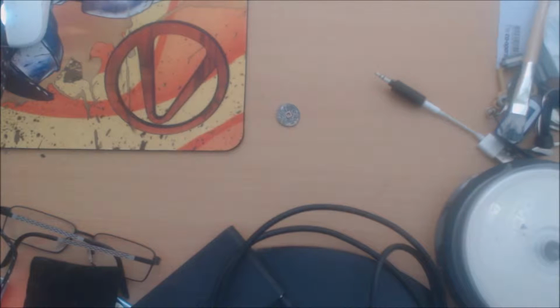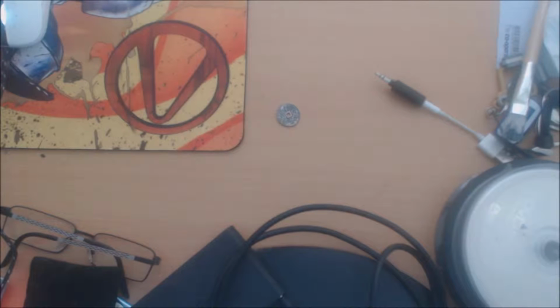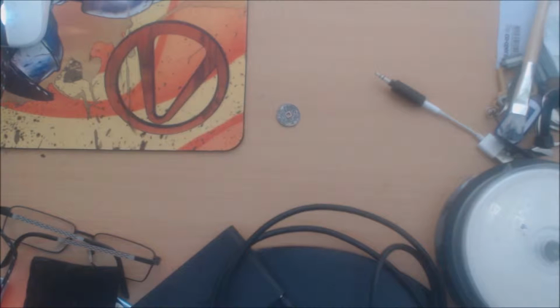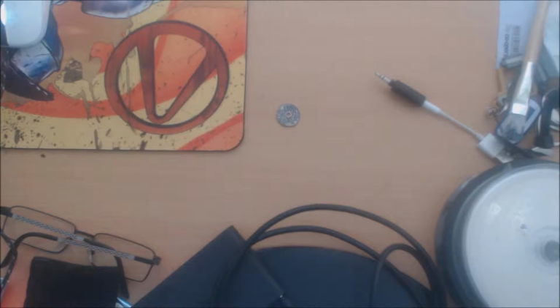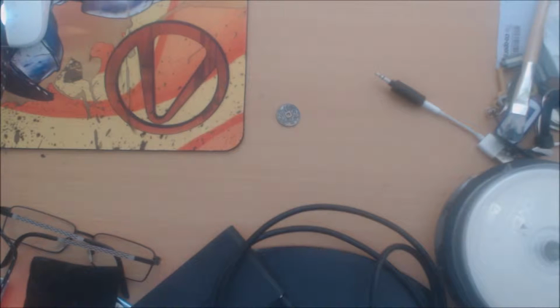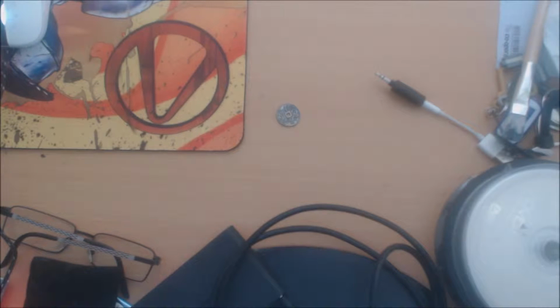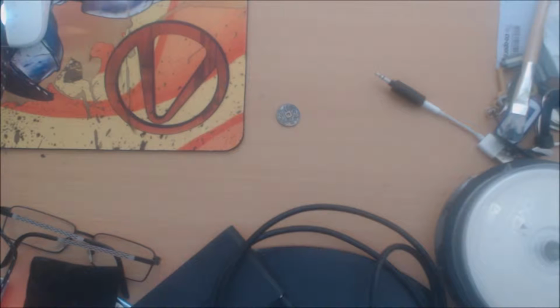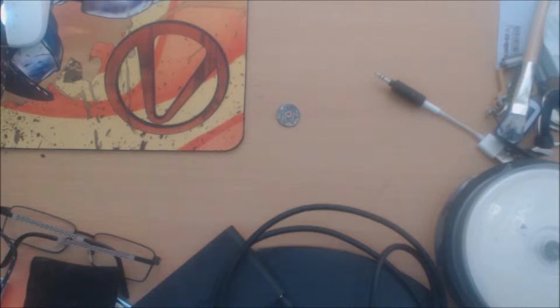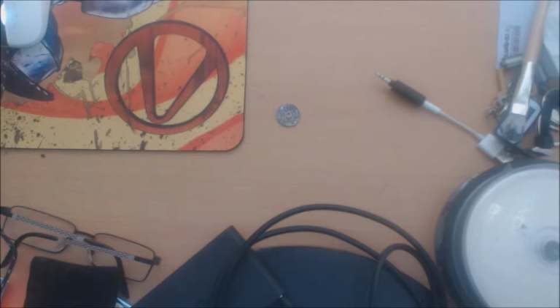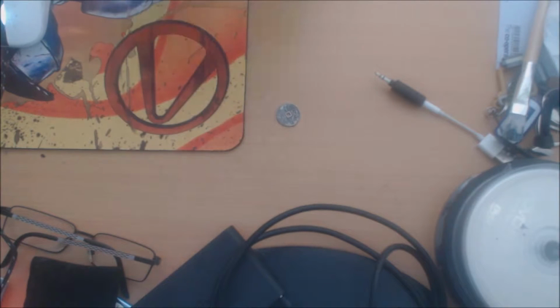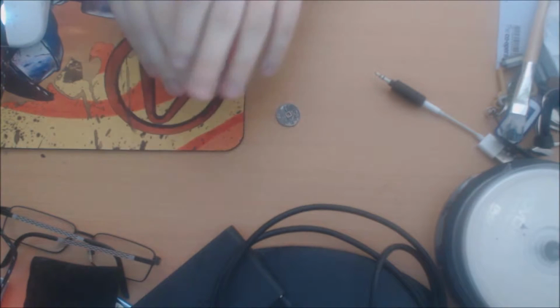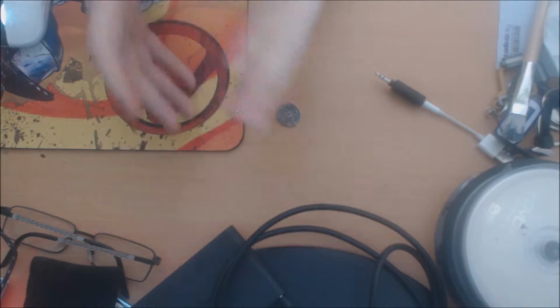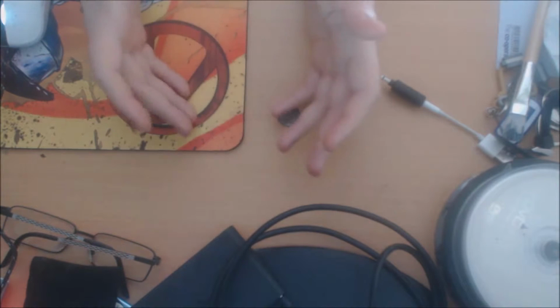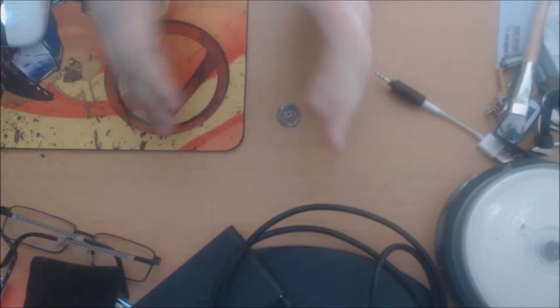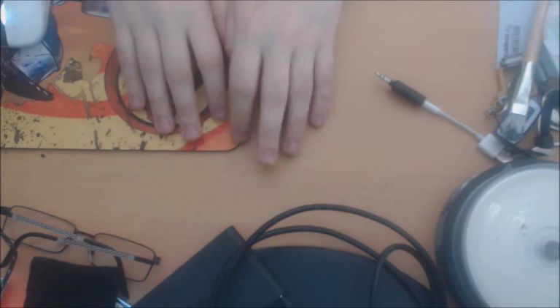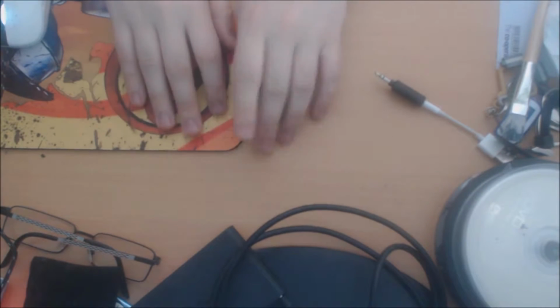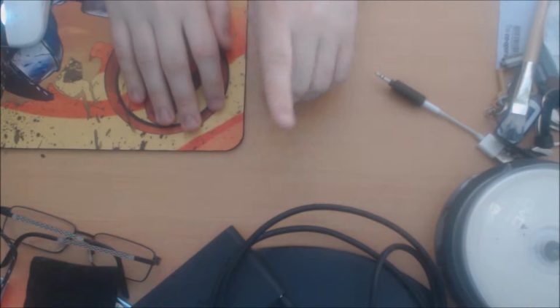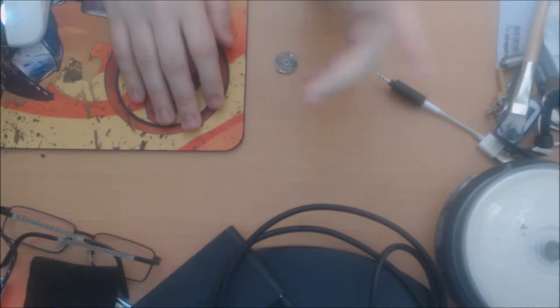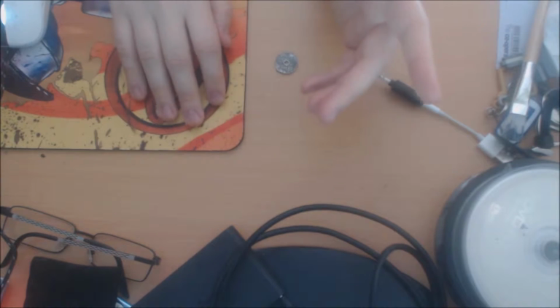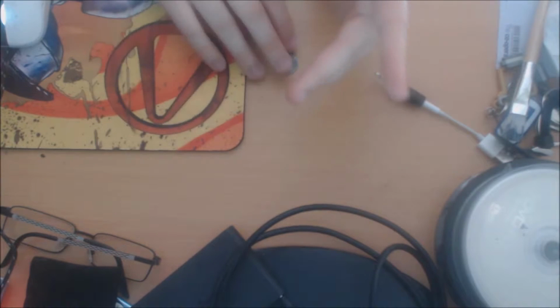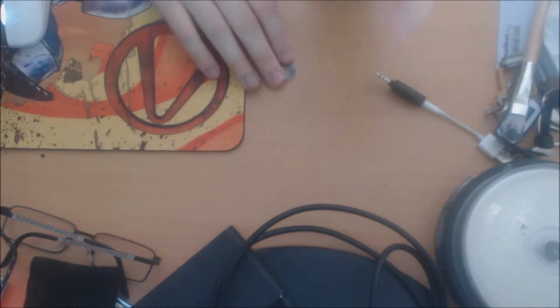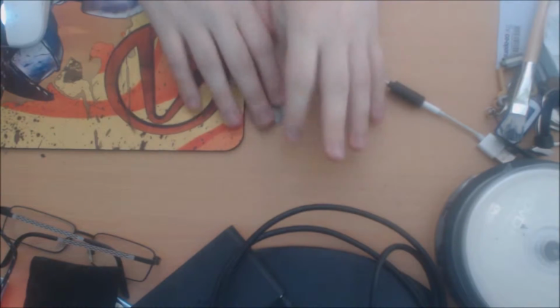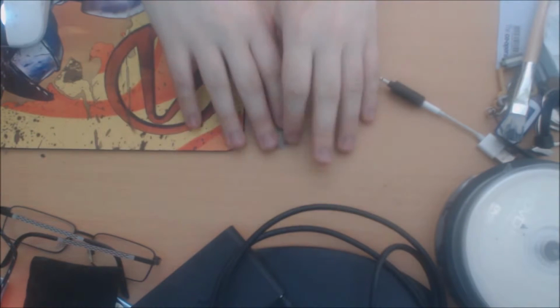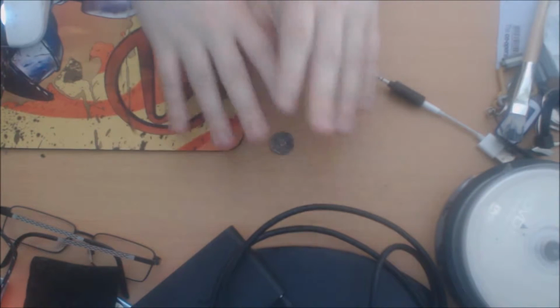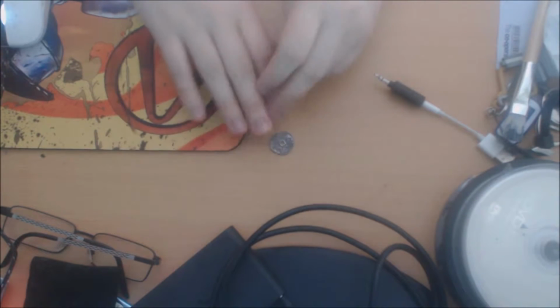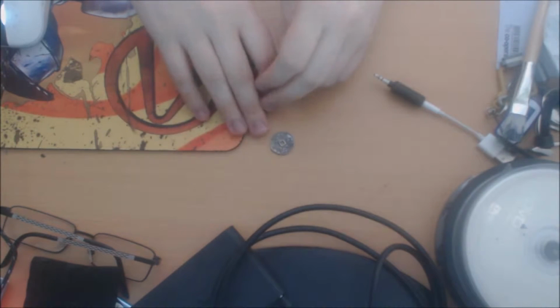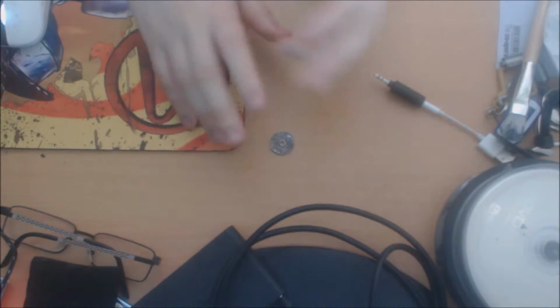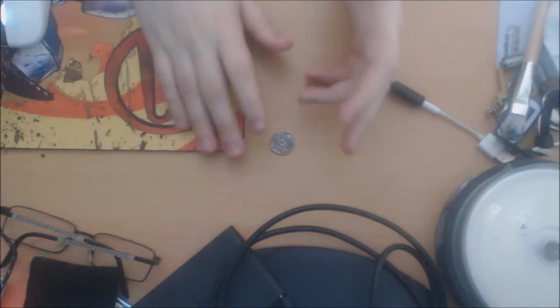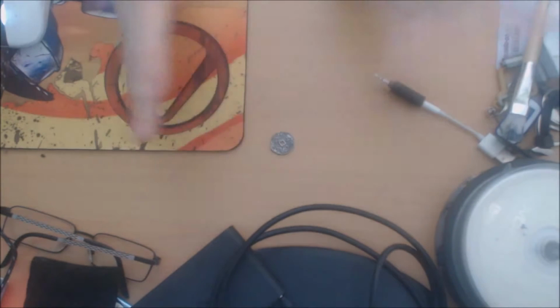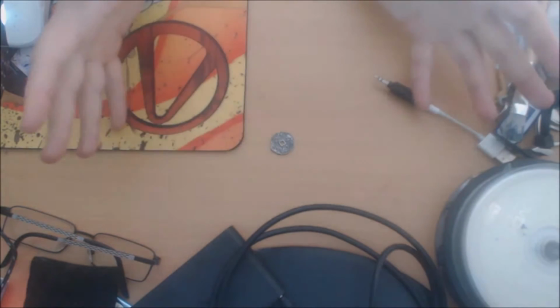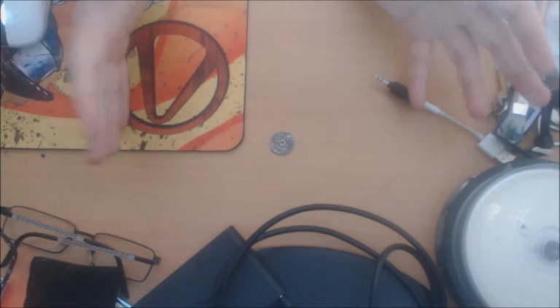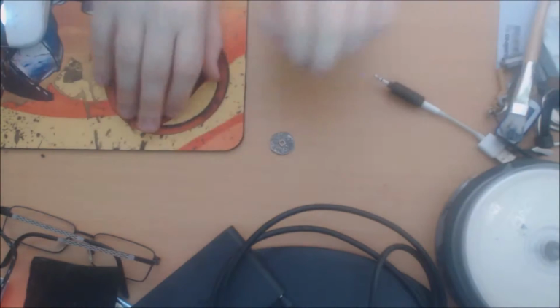Hey guys, MightyFerret here with July's Loot Crate. I have opened it before so this isn't a blind unboxing — this is a review.